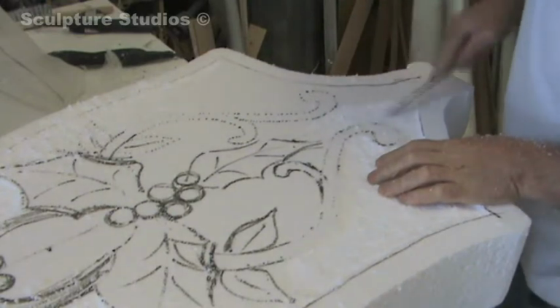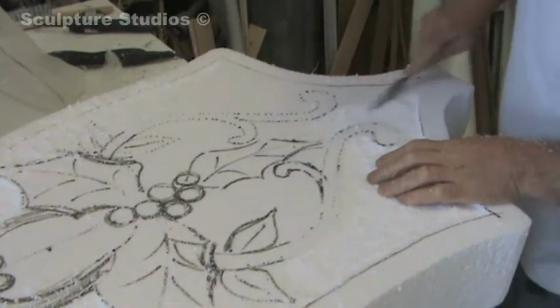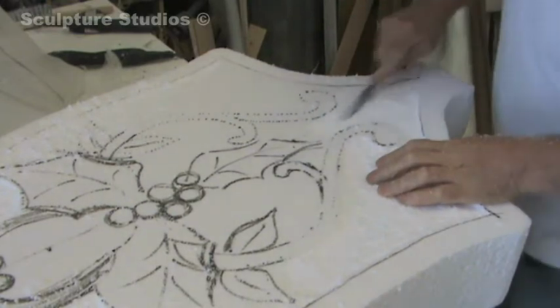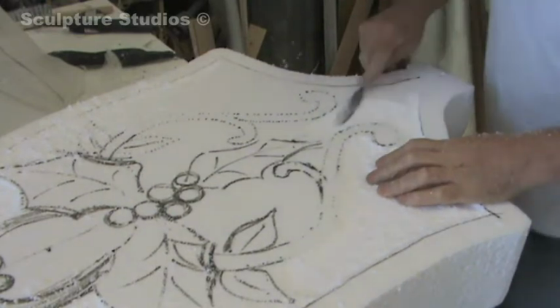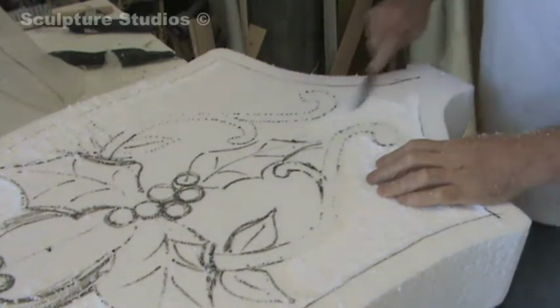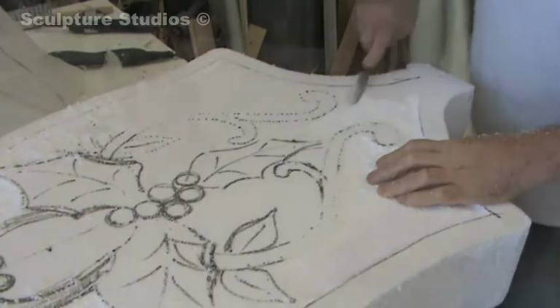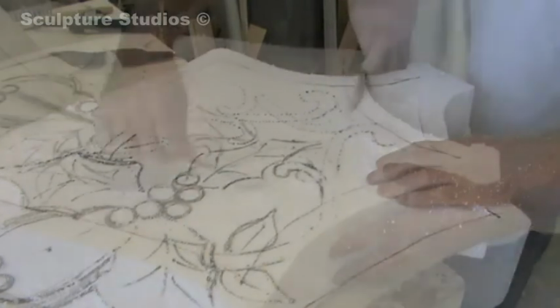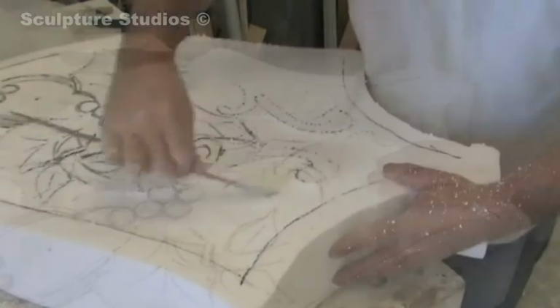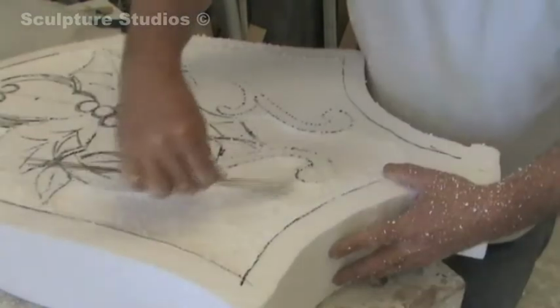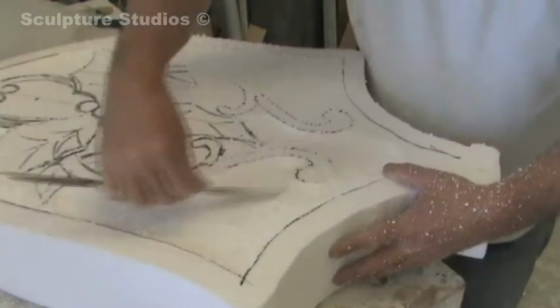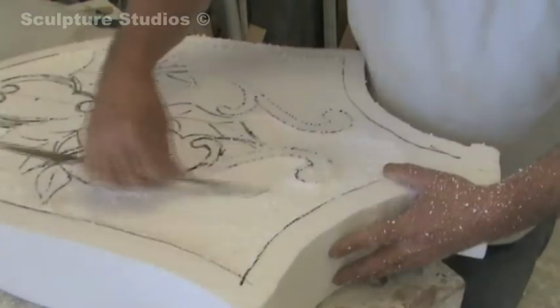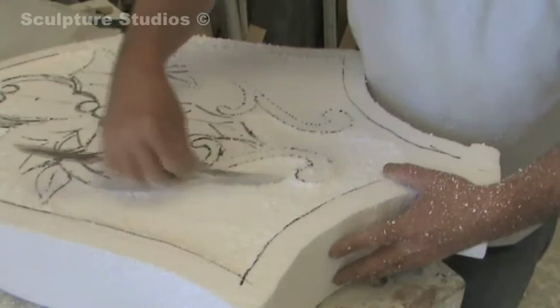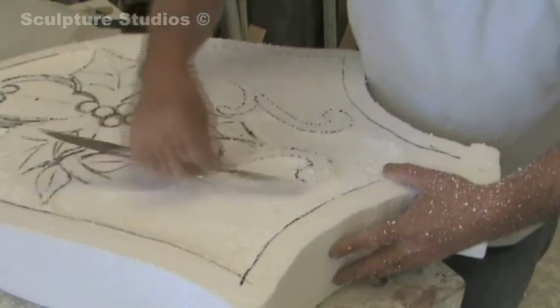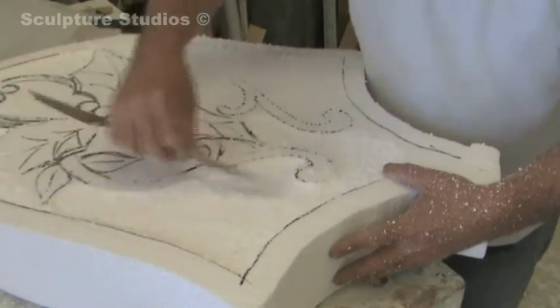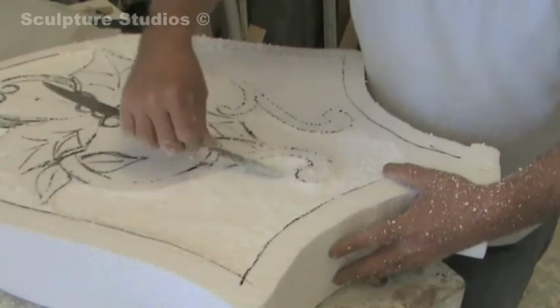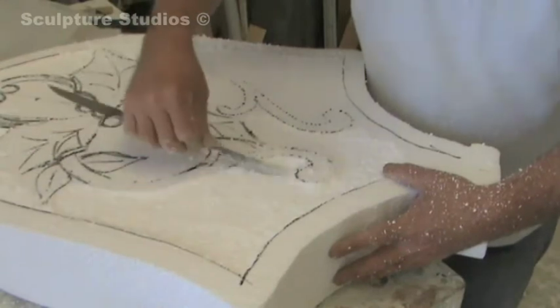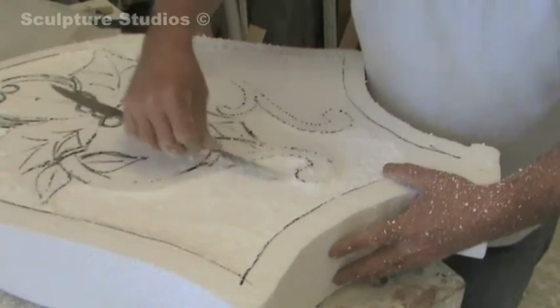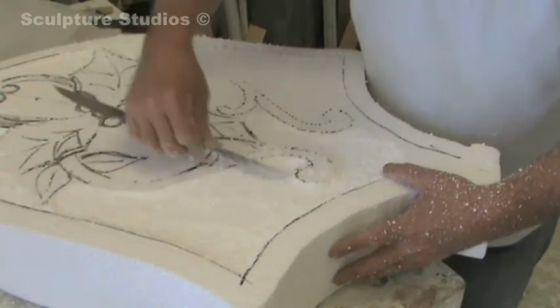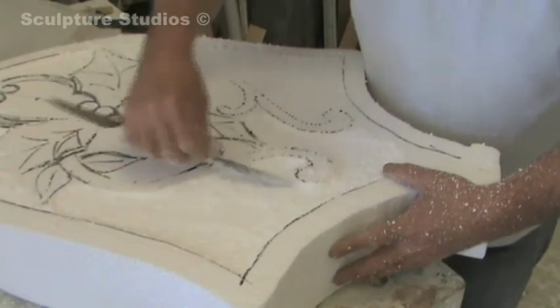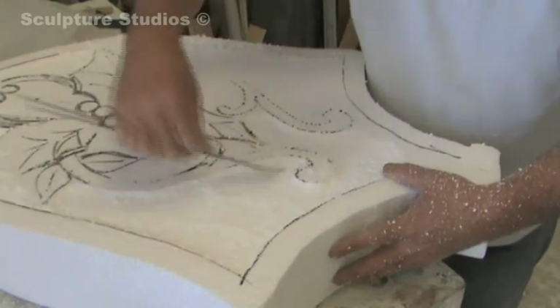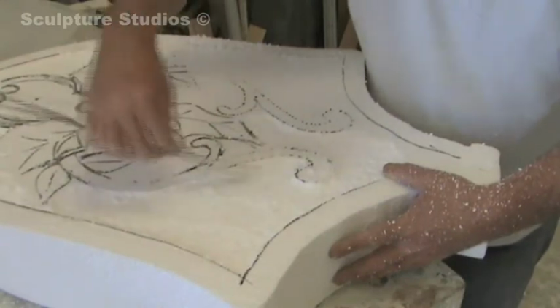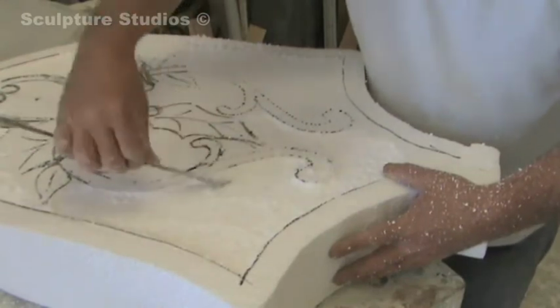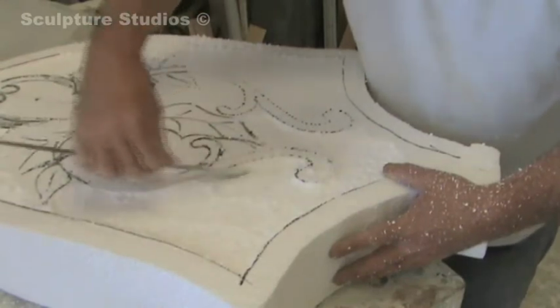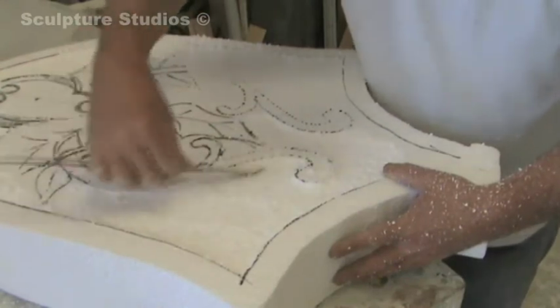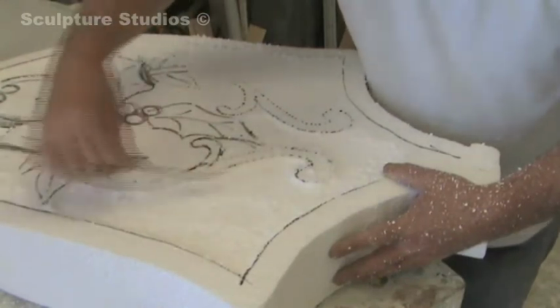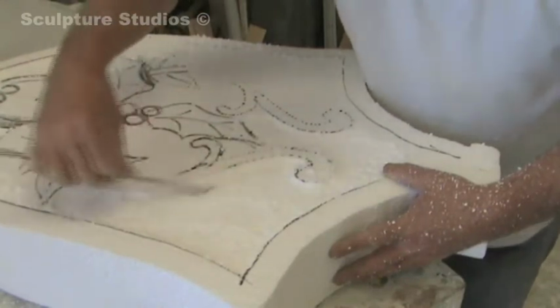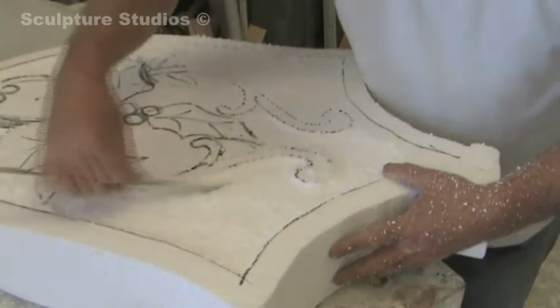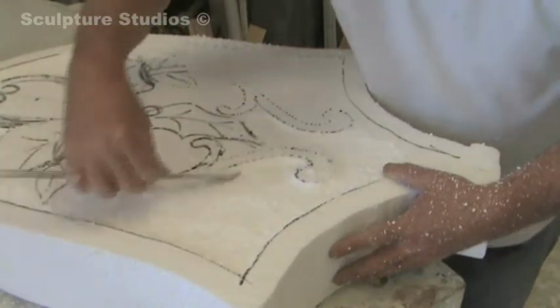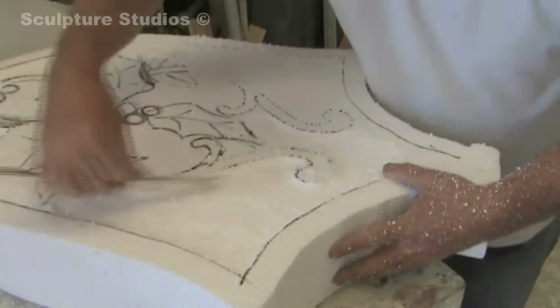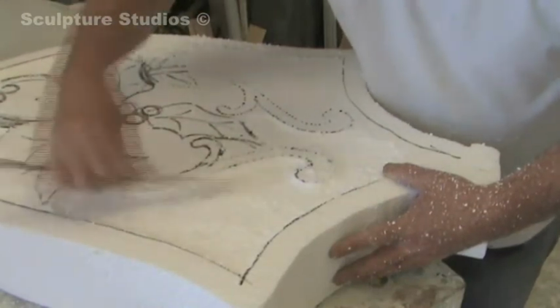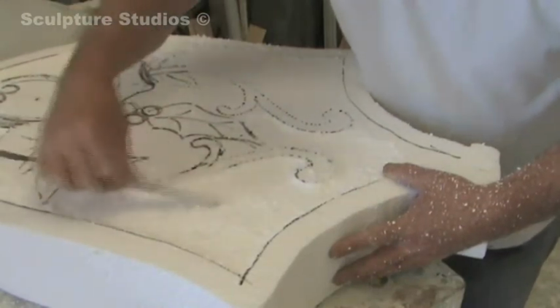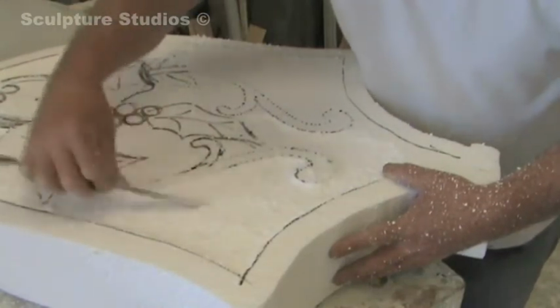Now I'm making the actual back side of the job as well, because I wasn't sure whether the client wanted it hanging on the wall or whether it was going to be free standing.